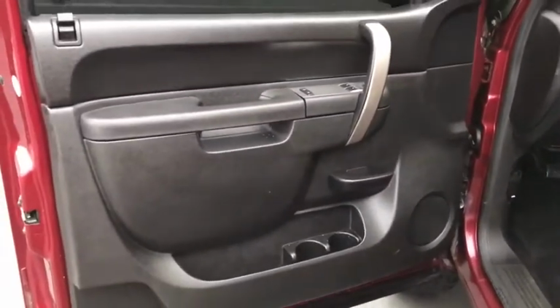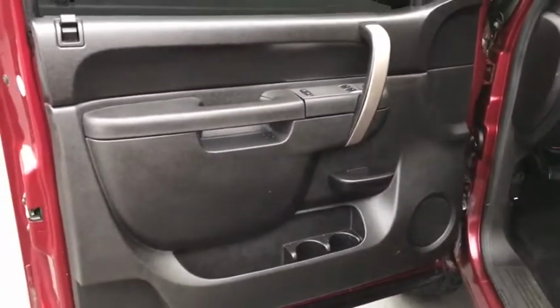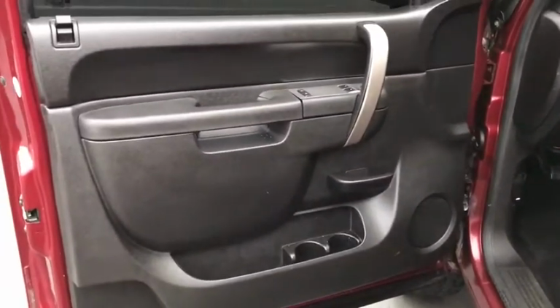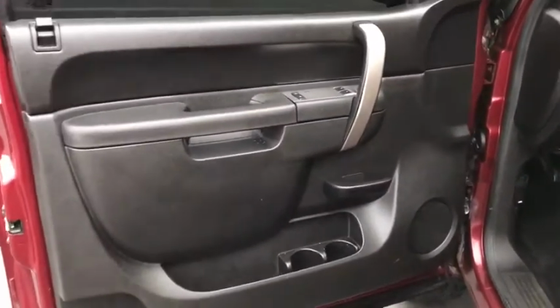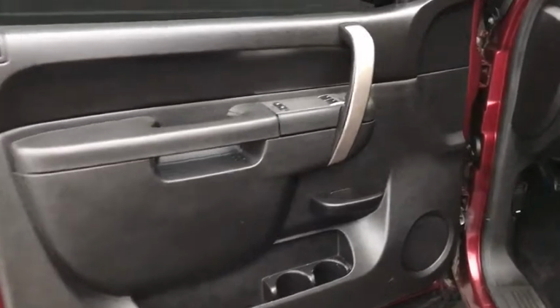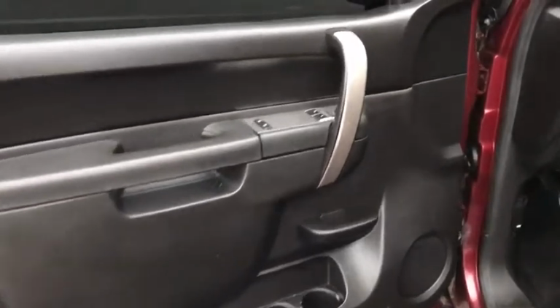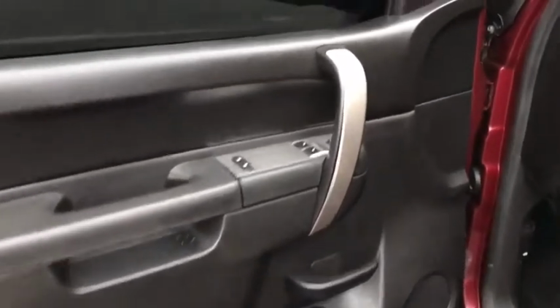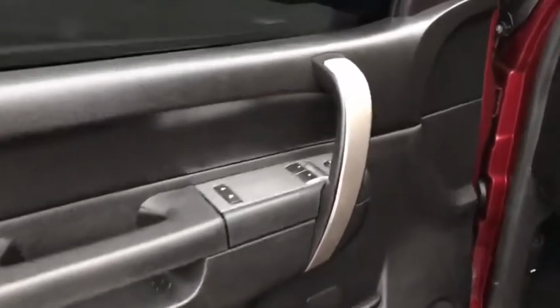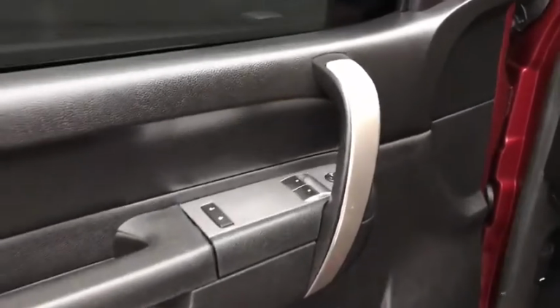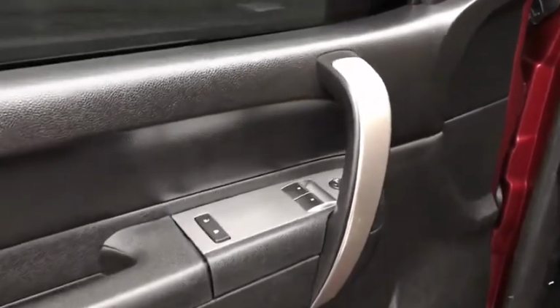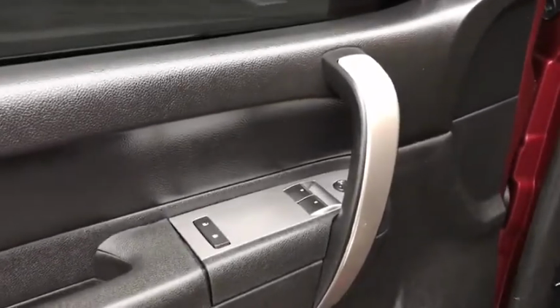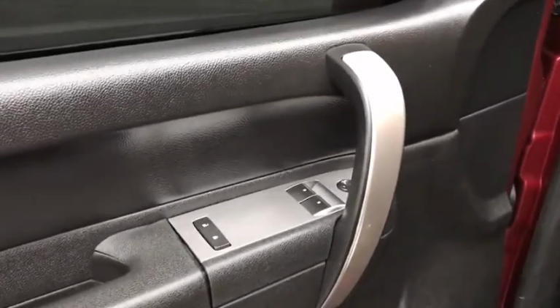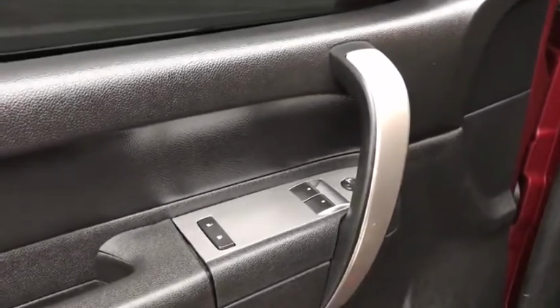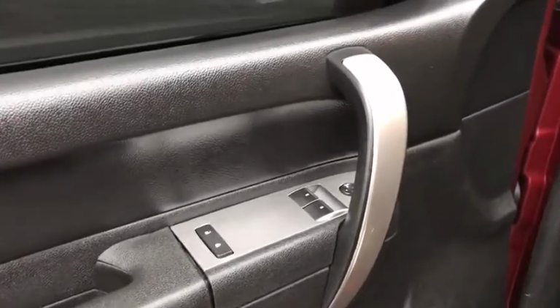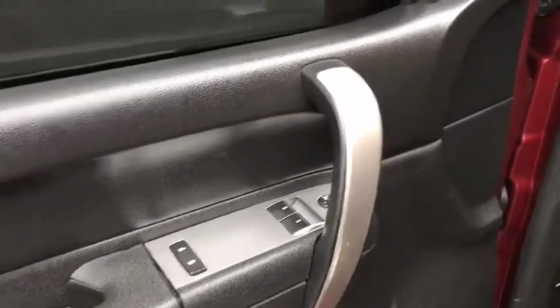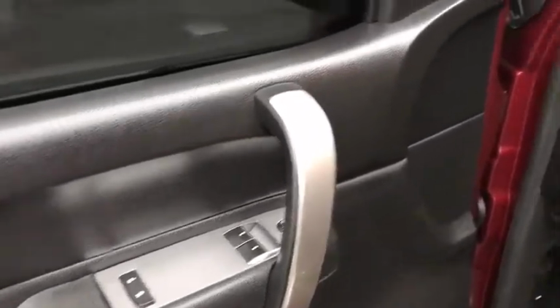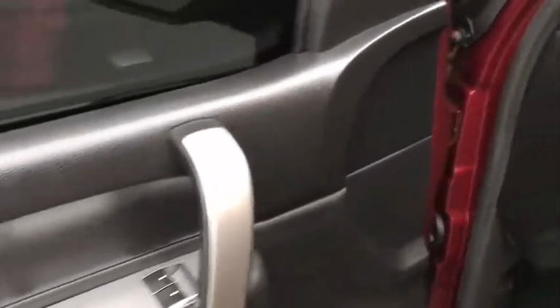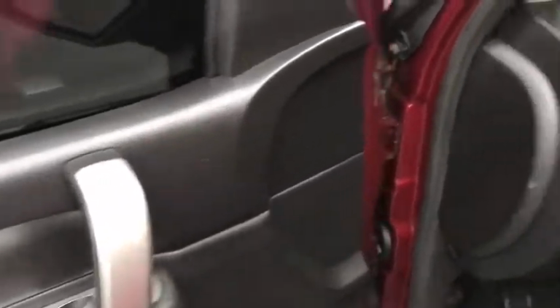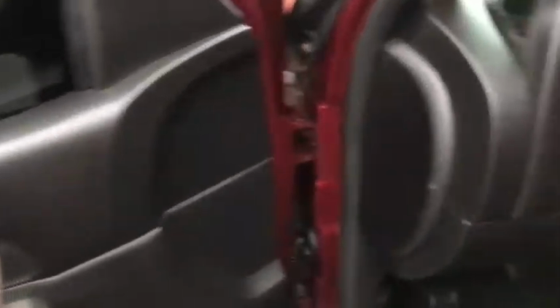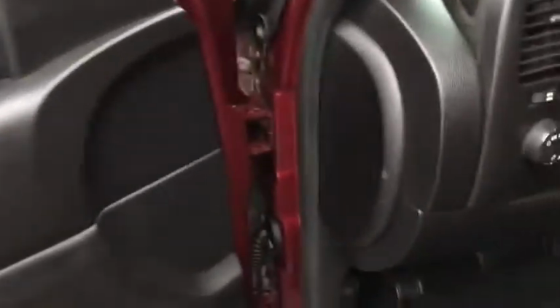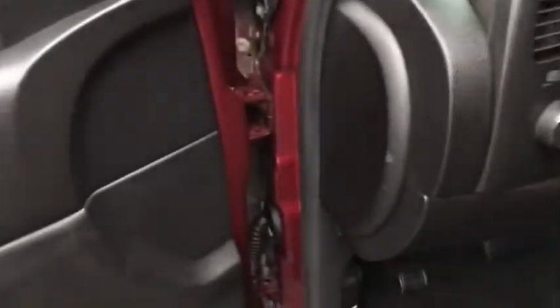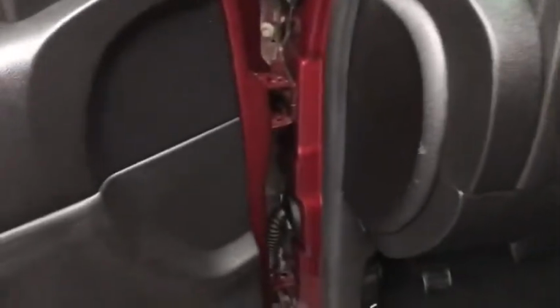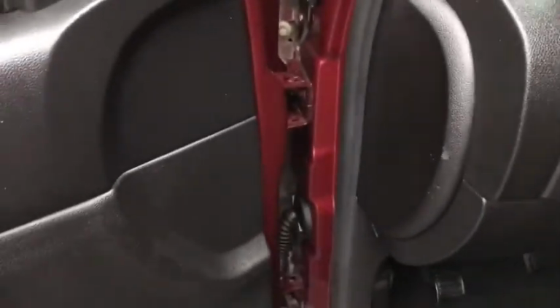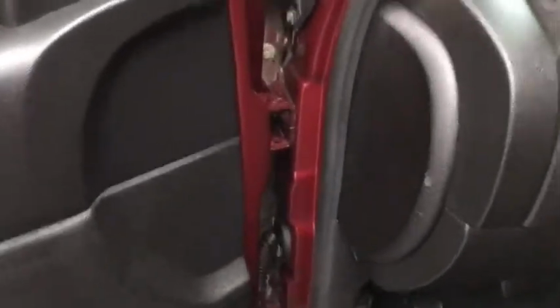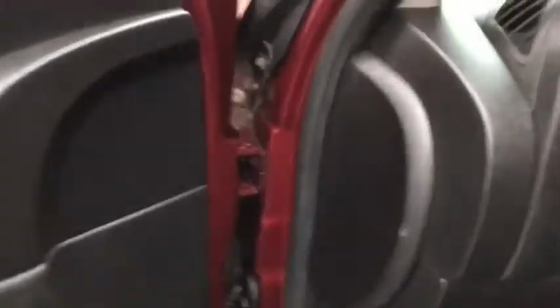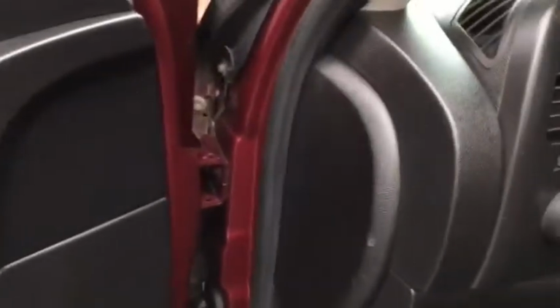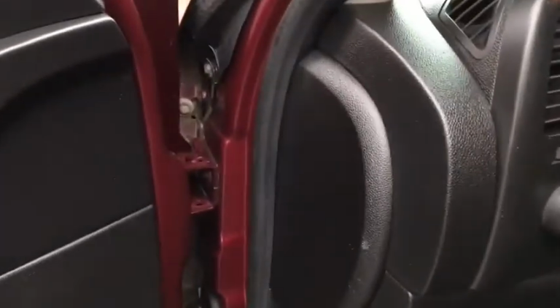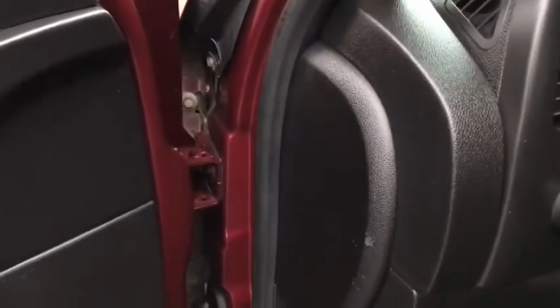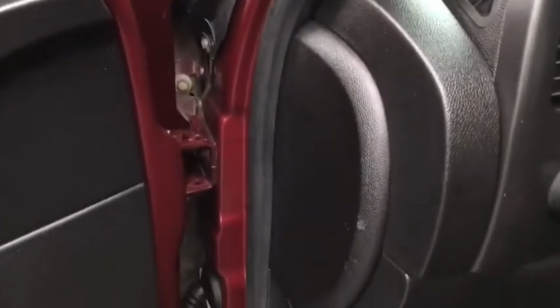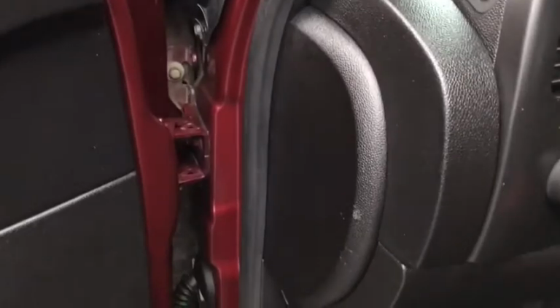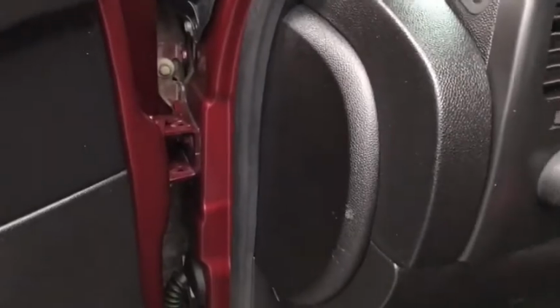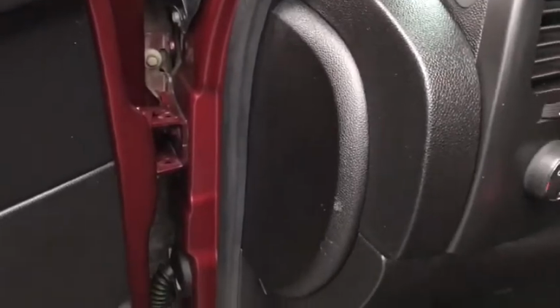Remote keyless entry. Searching for a dependable vehicle that looks great too? You found it, so stop in today.